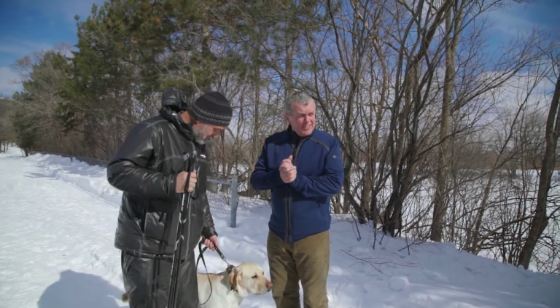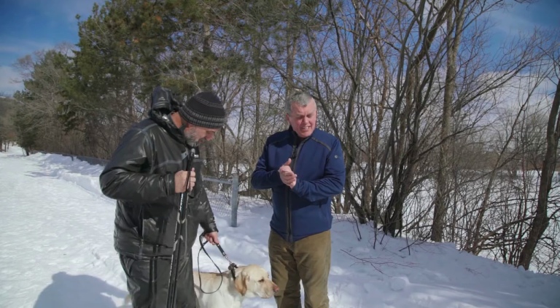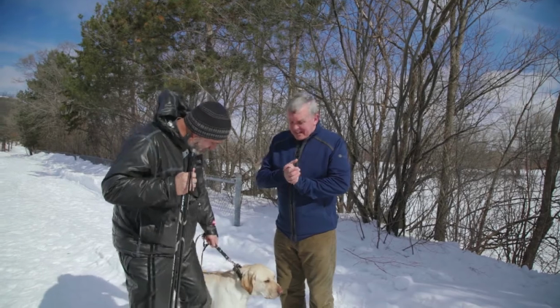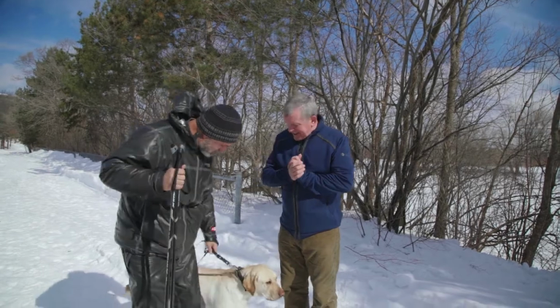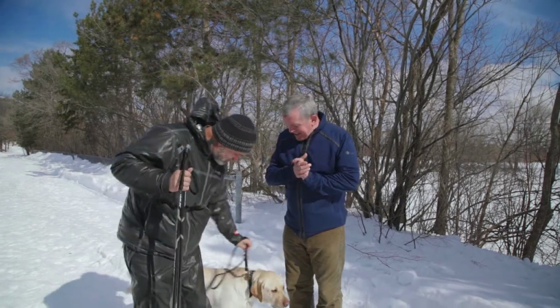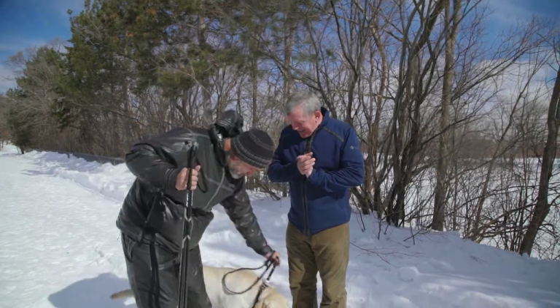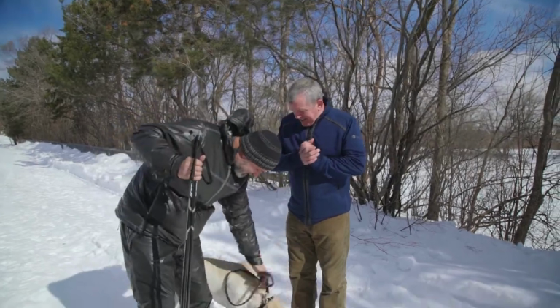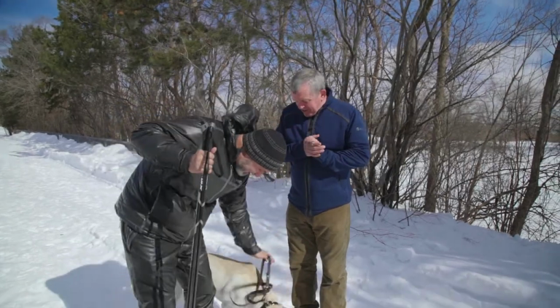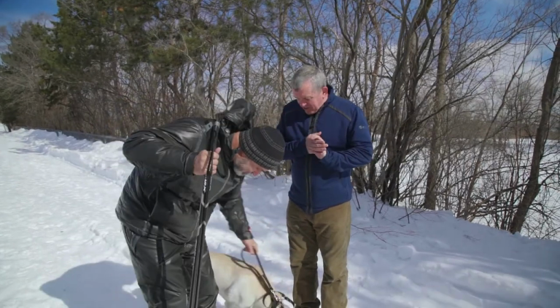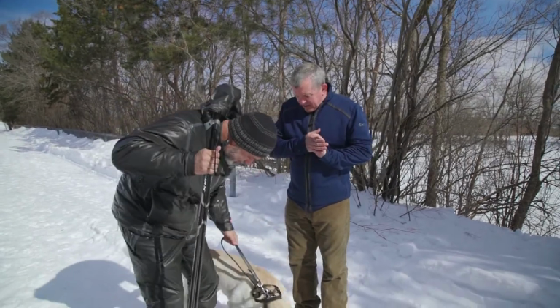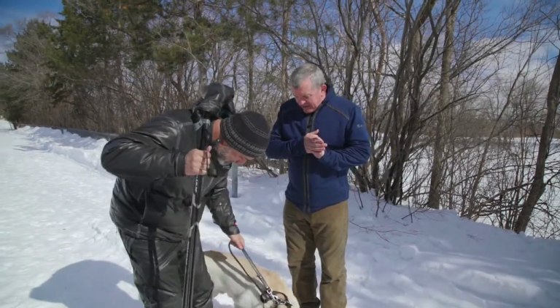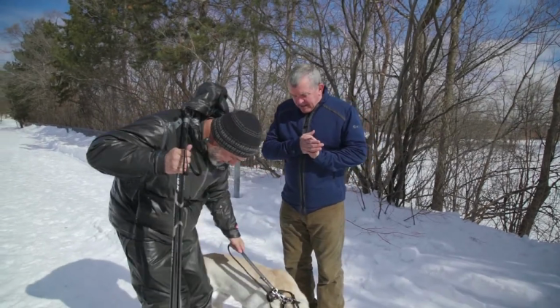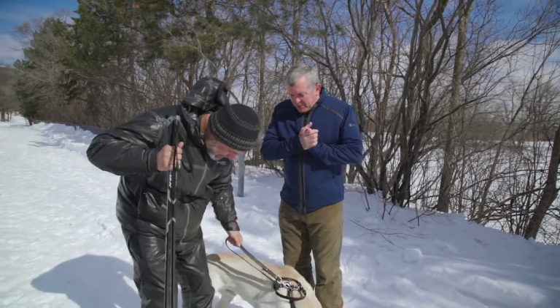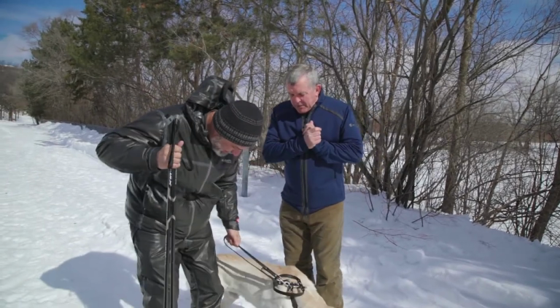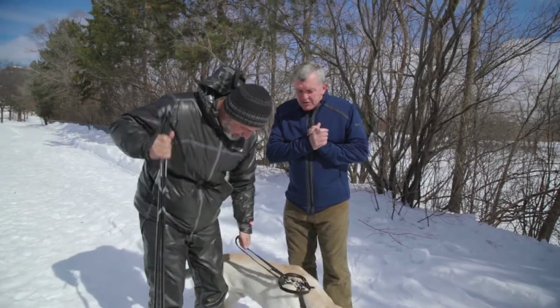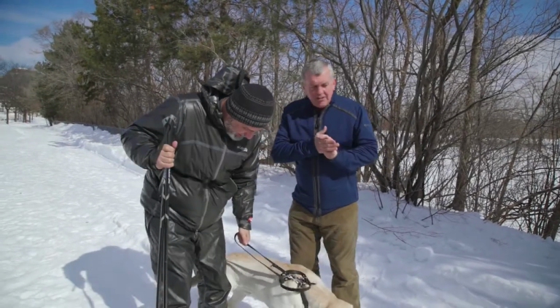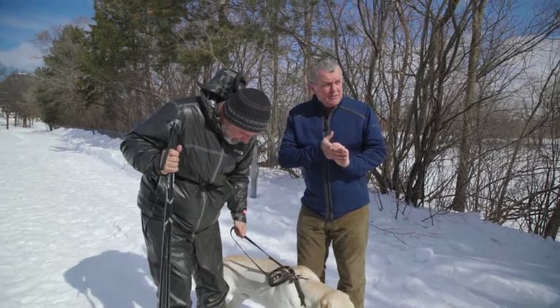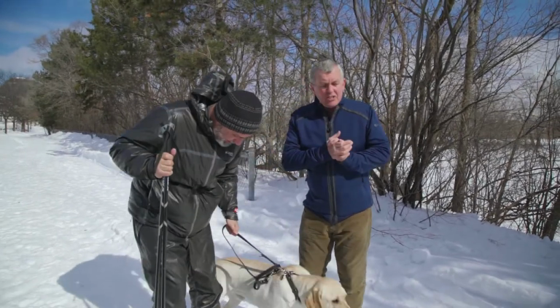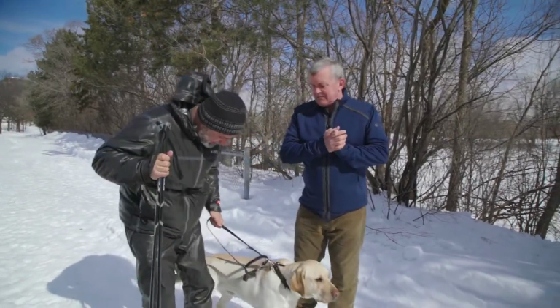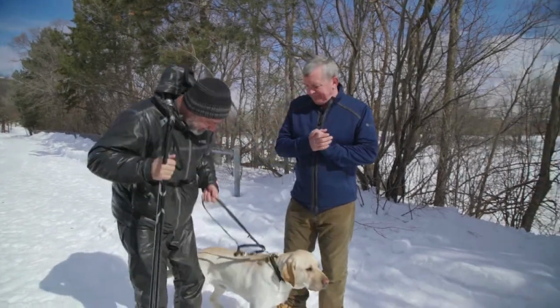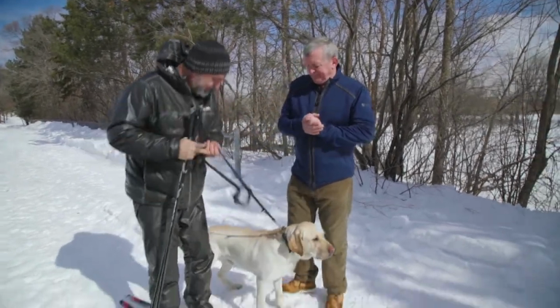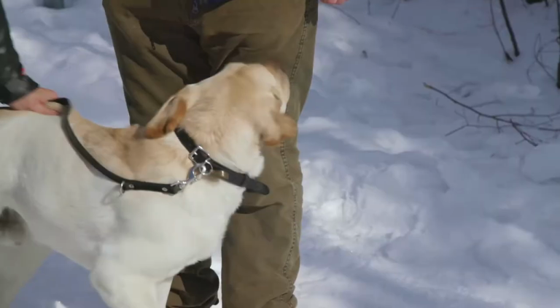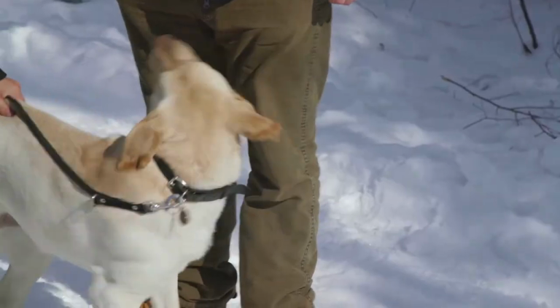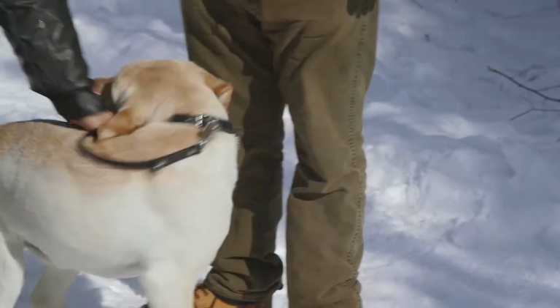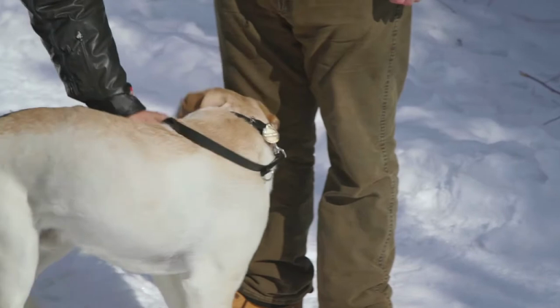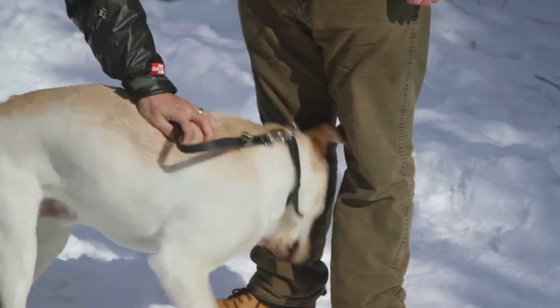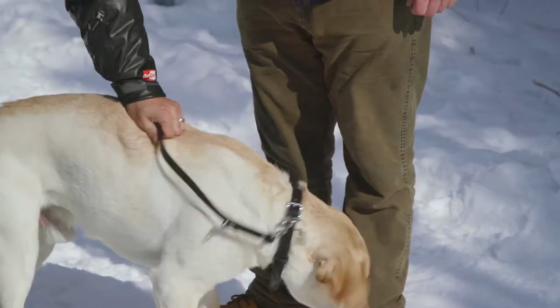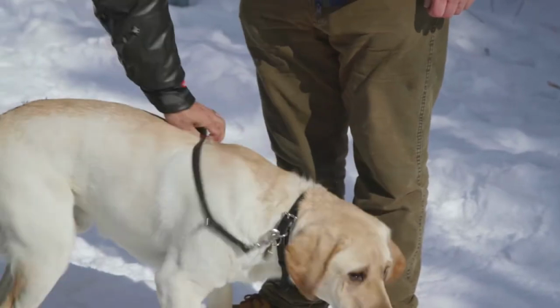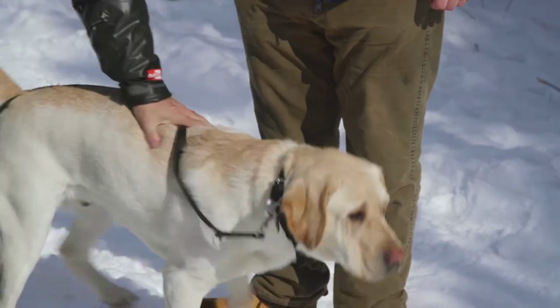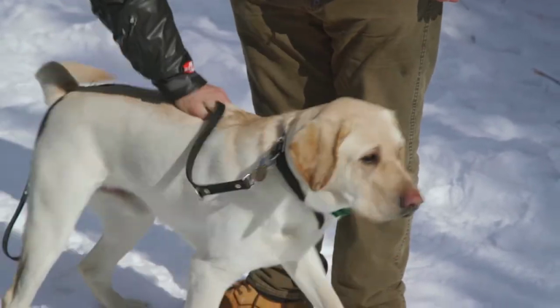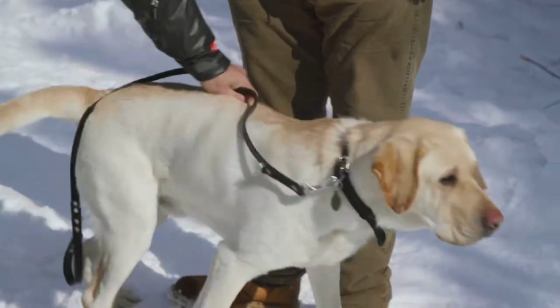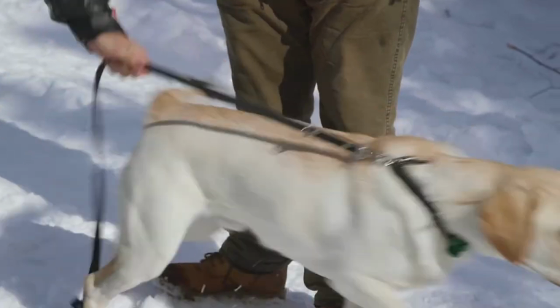Big shoes! He's interested — tail's wagging, he wants to know.